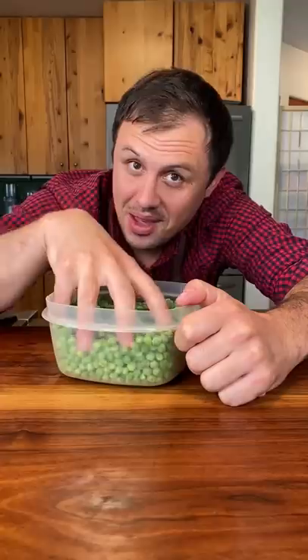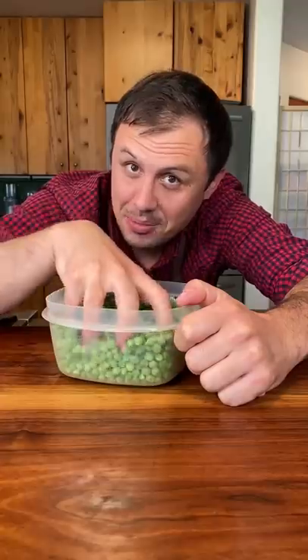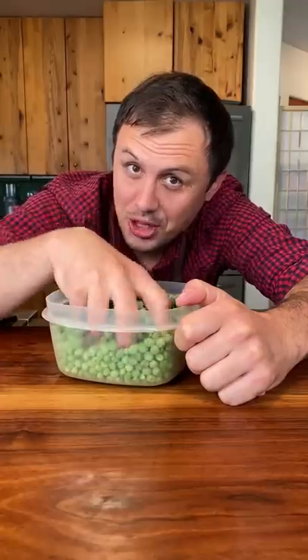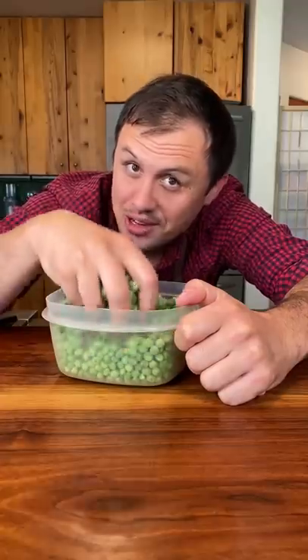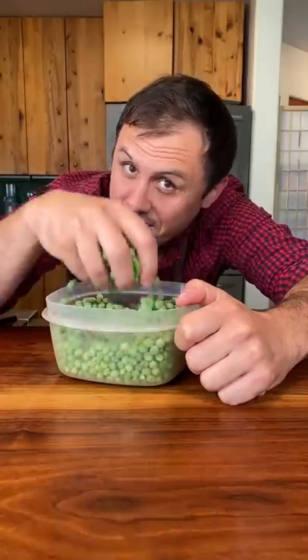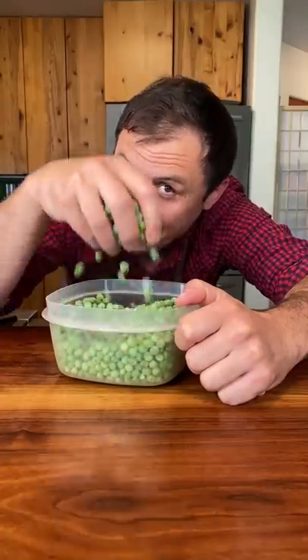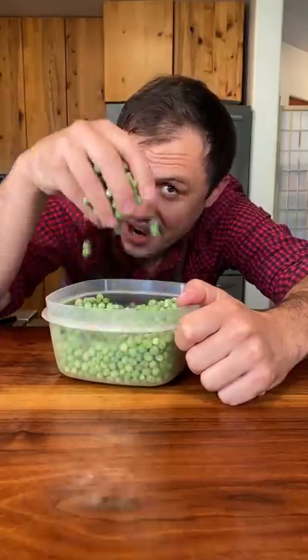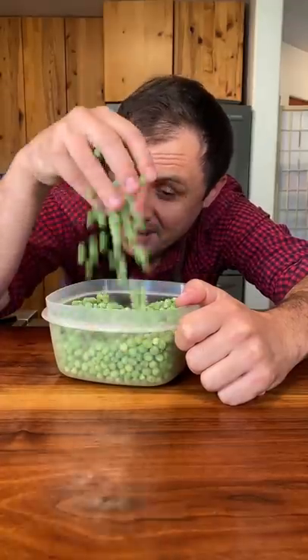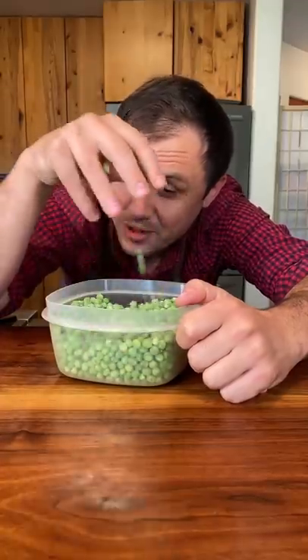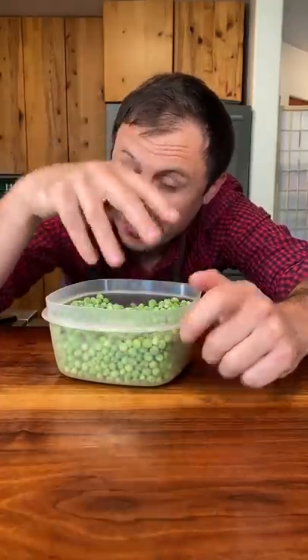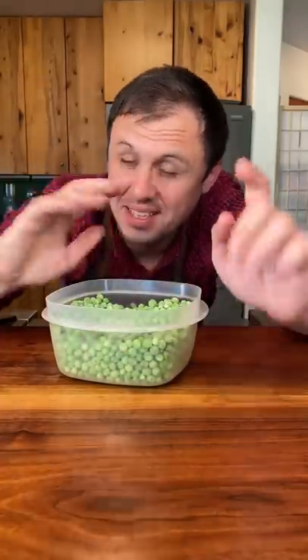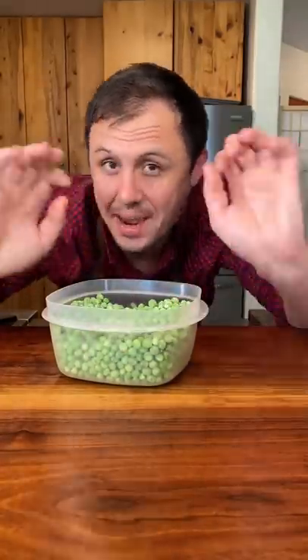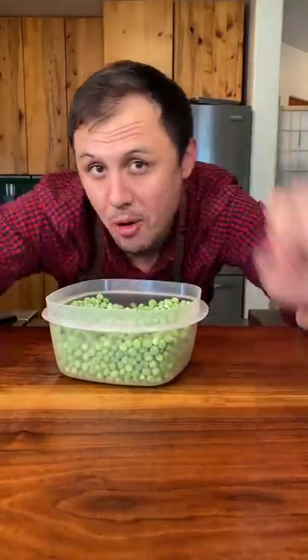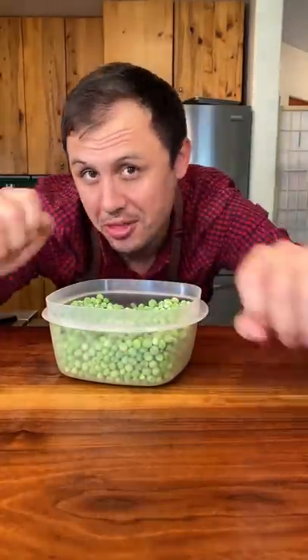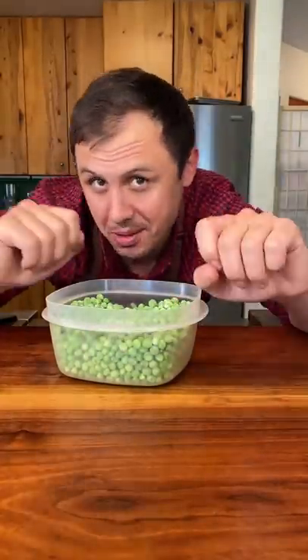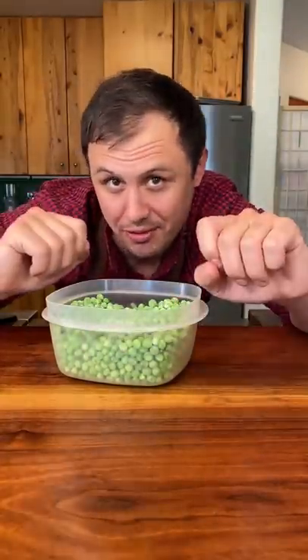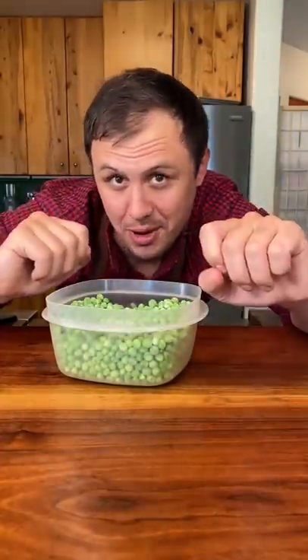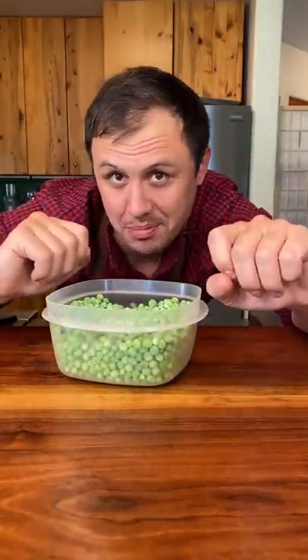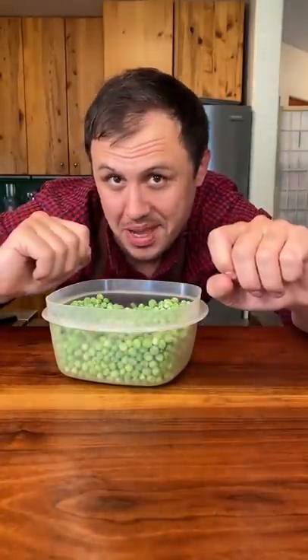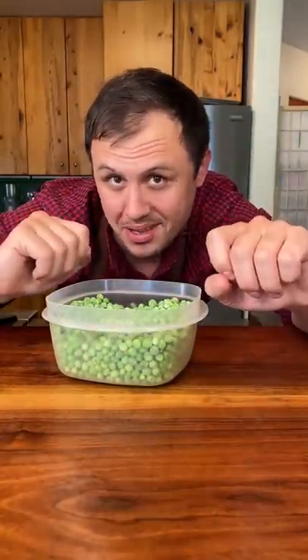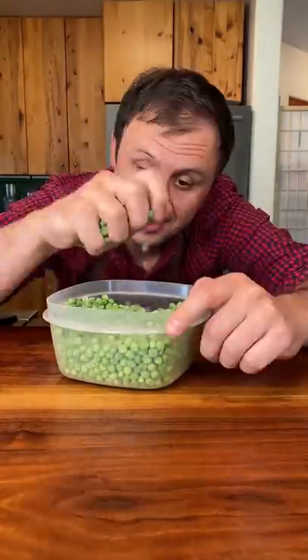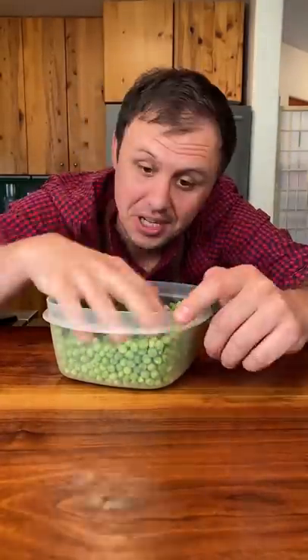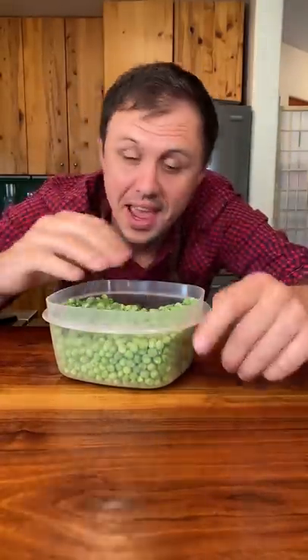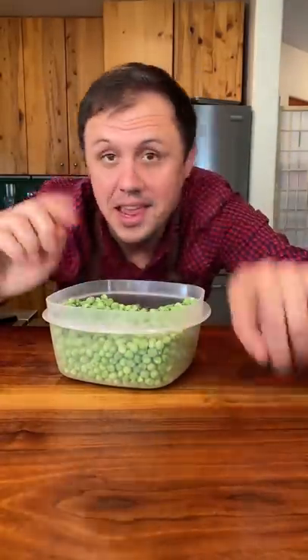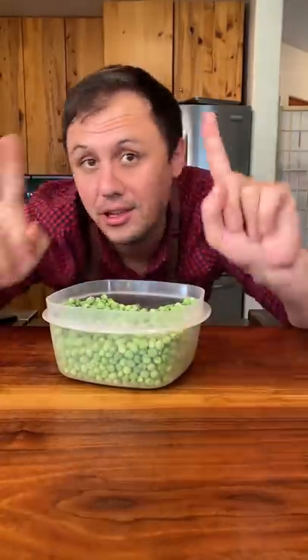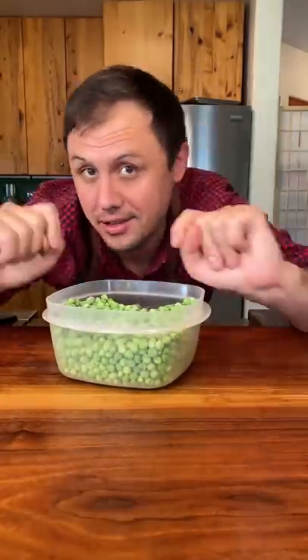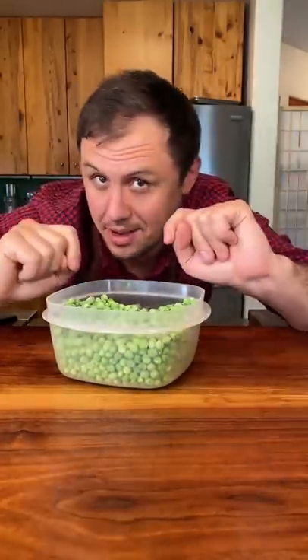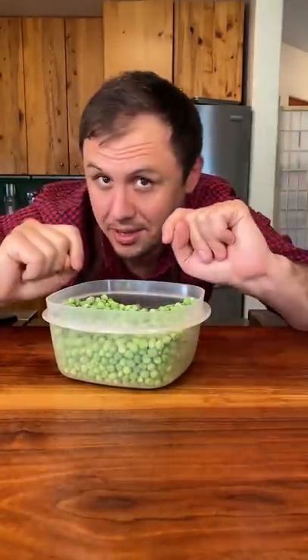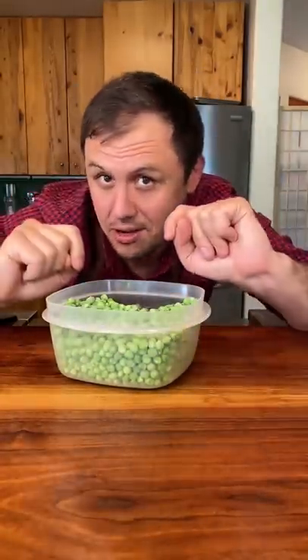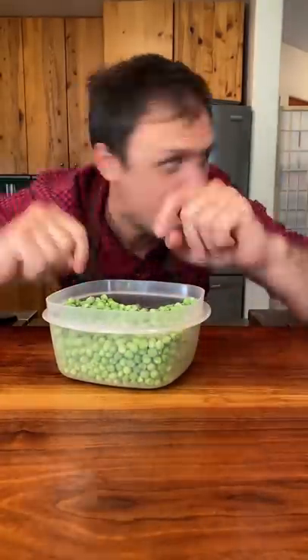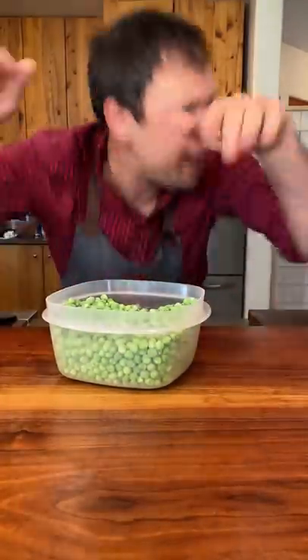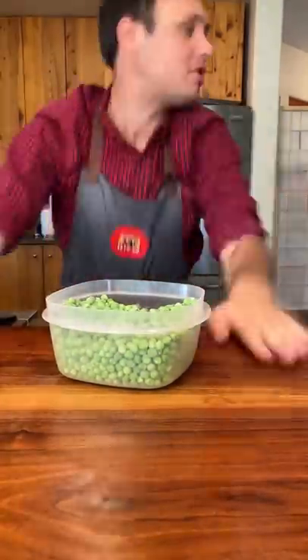I'm sure you're getting tired of doing the same old thing with frozen peas. Today, you learned something new. Now let's go!